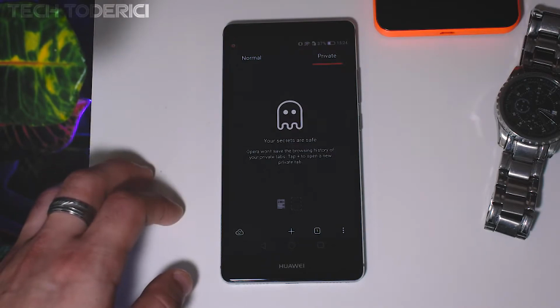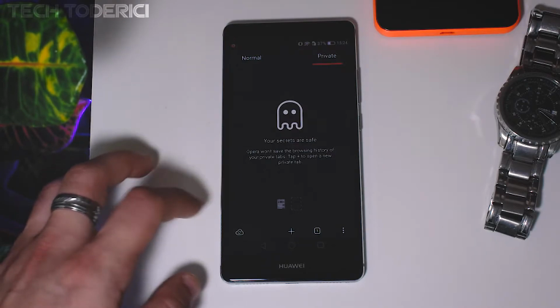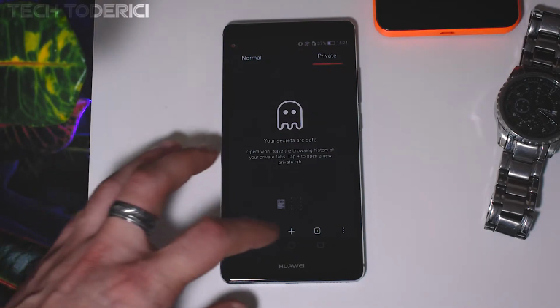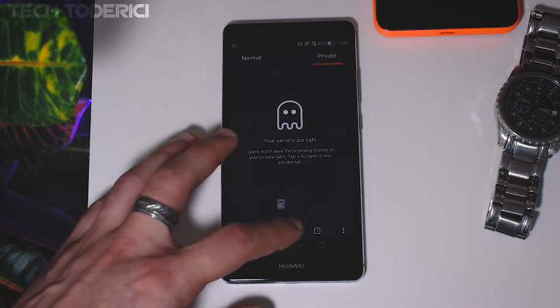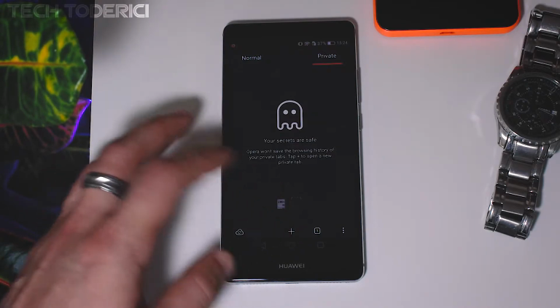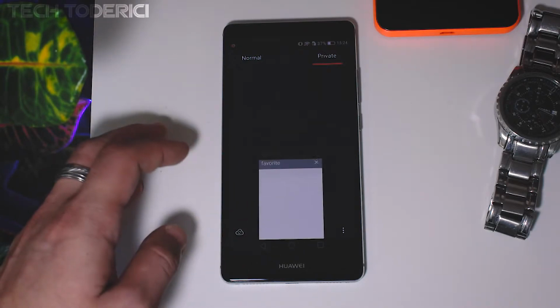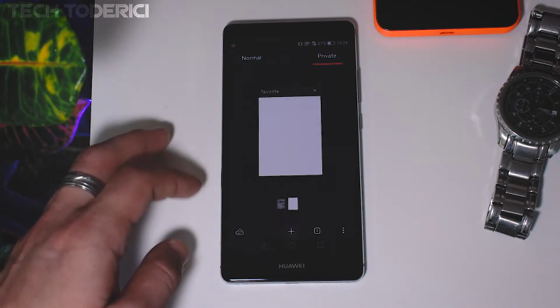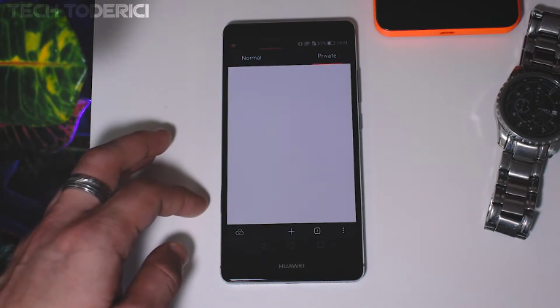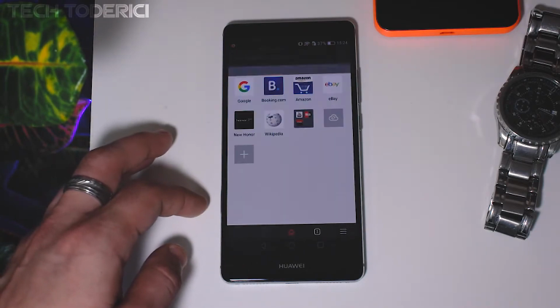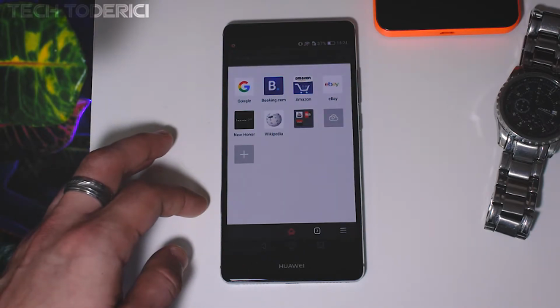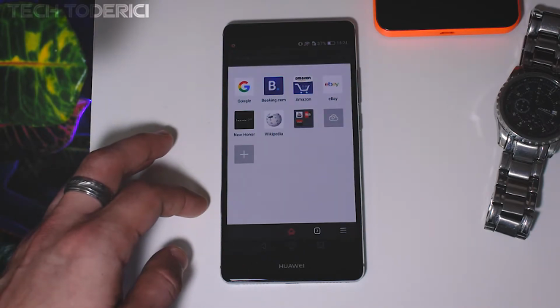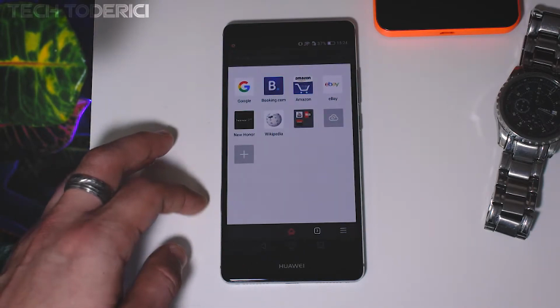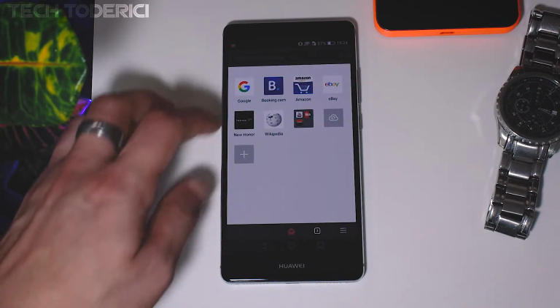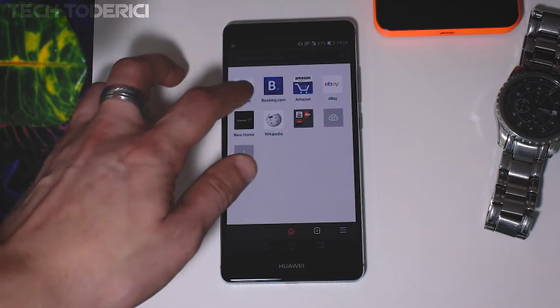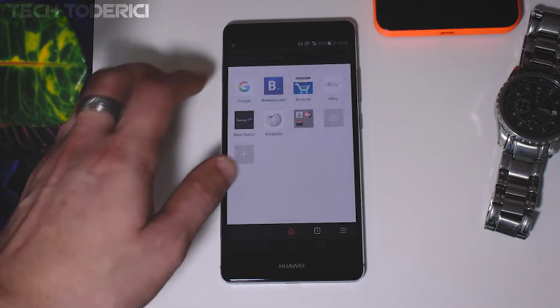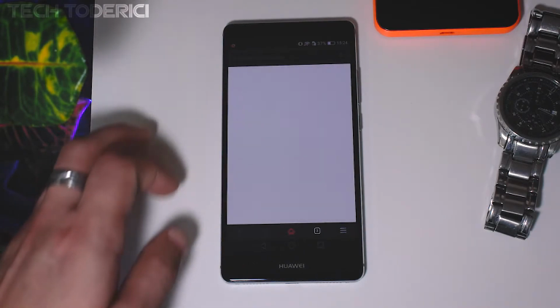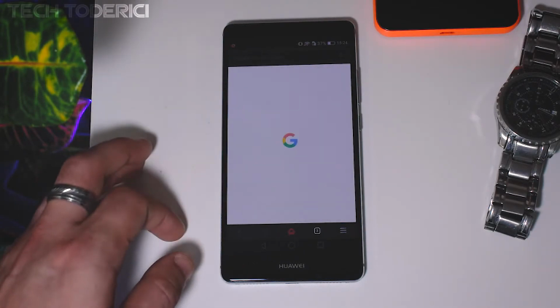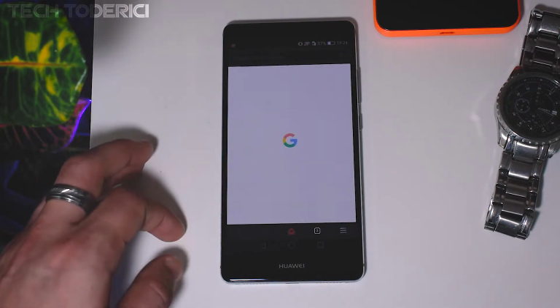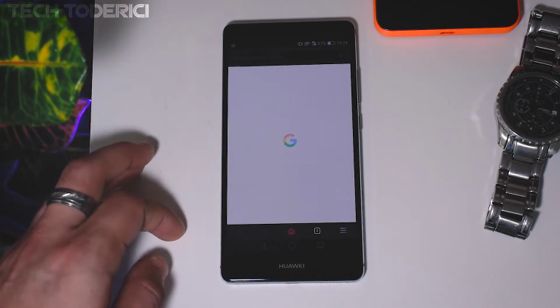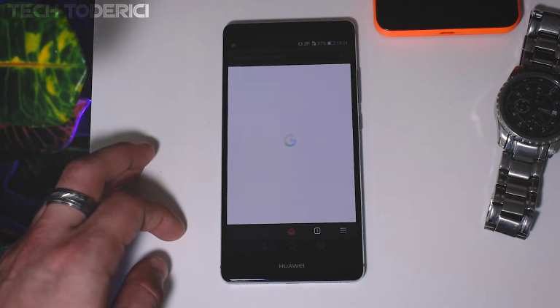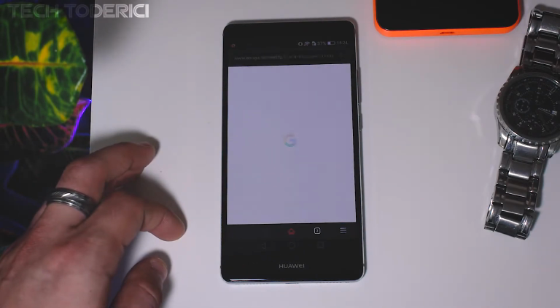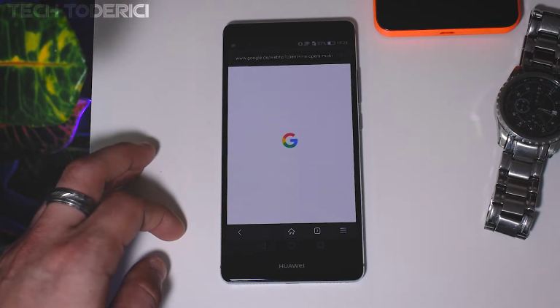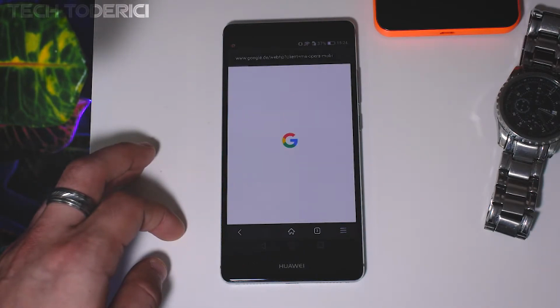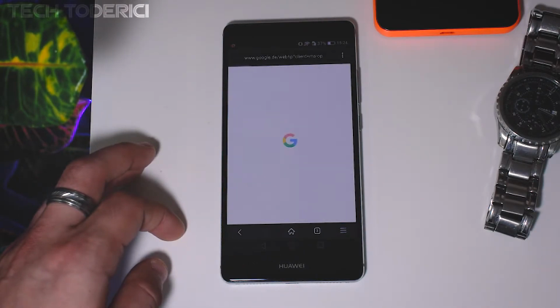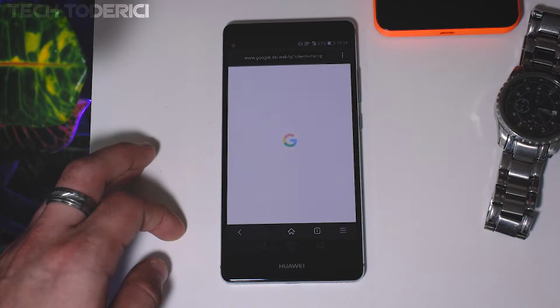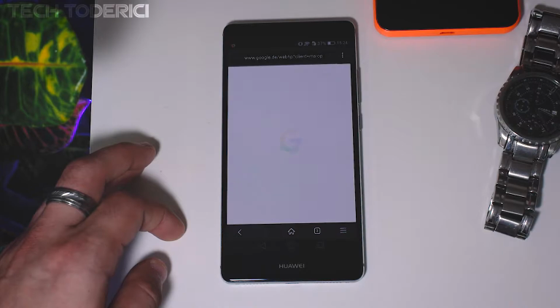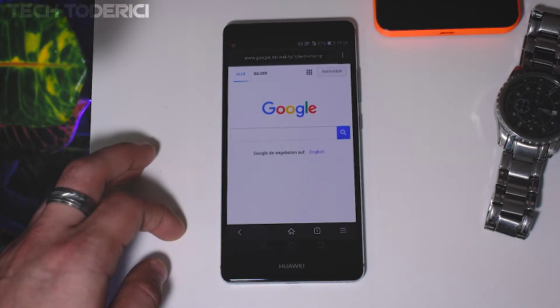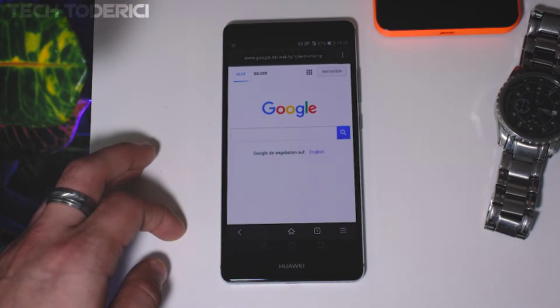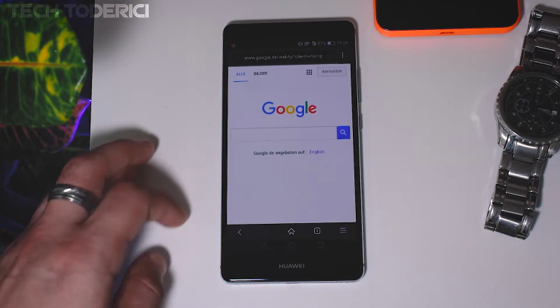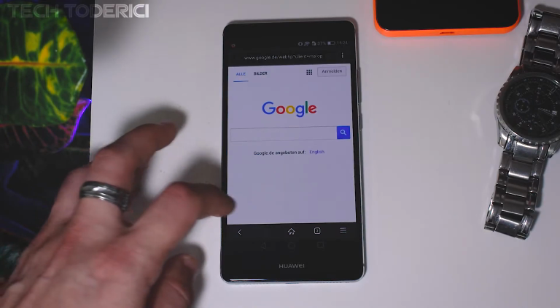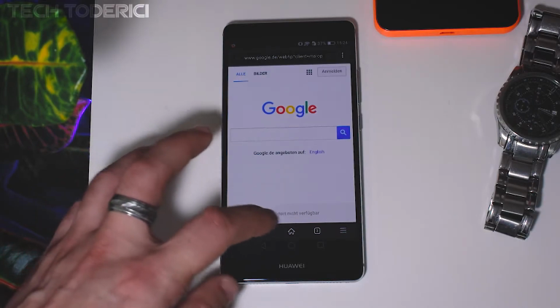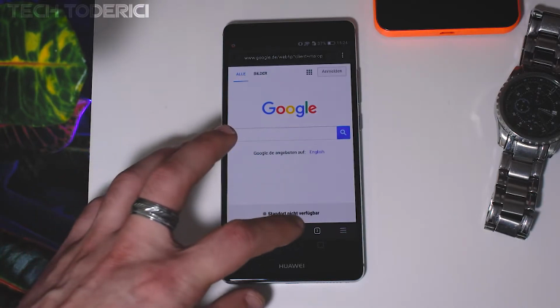With the latest update, the browser now comes with an integrated adblock, which makes for an even better experience while browsing.